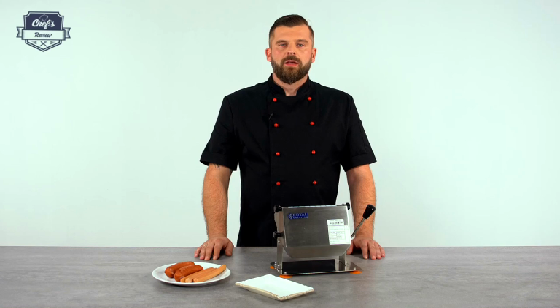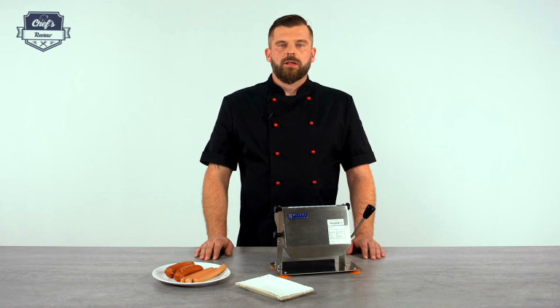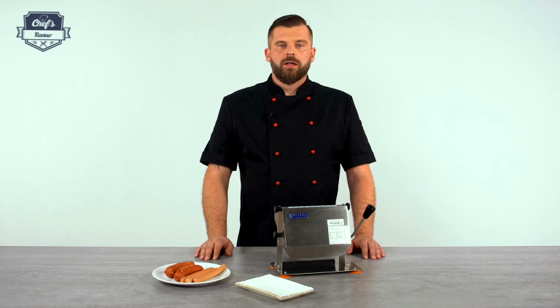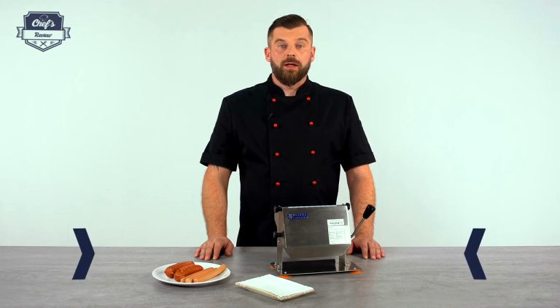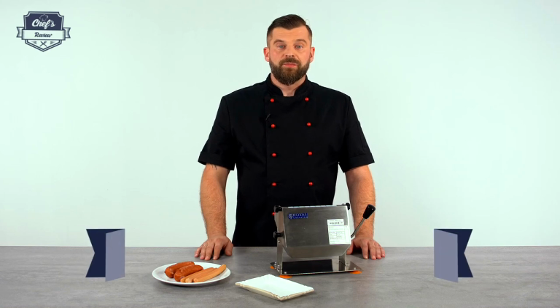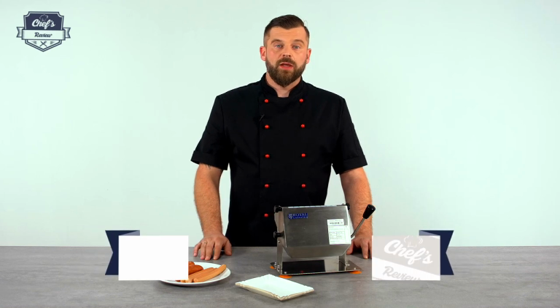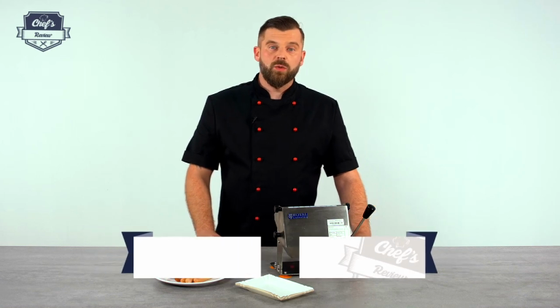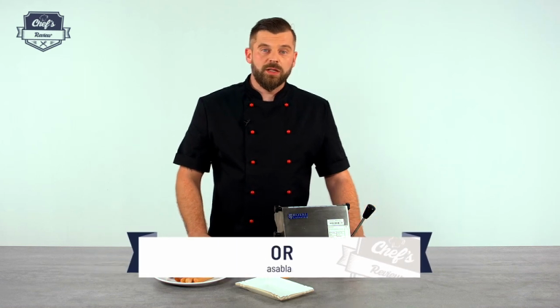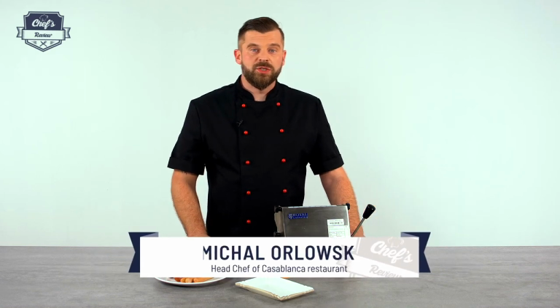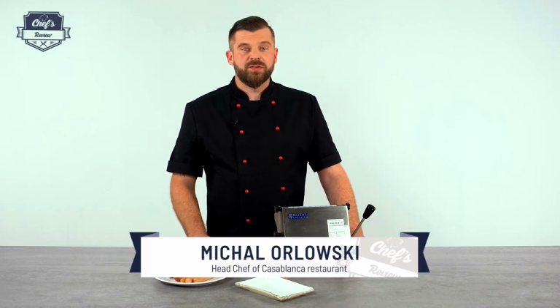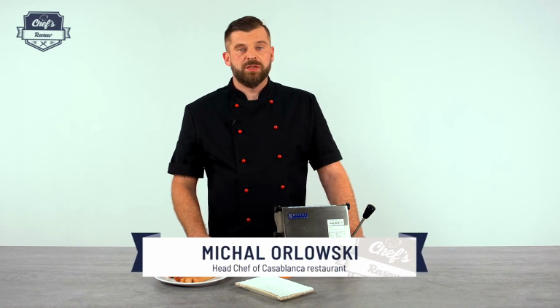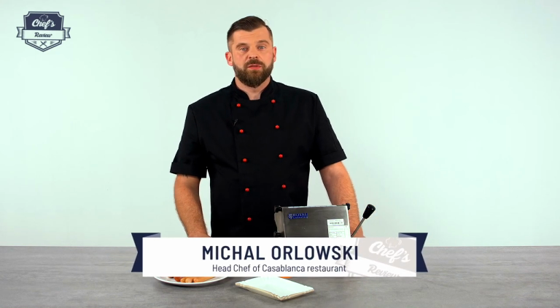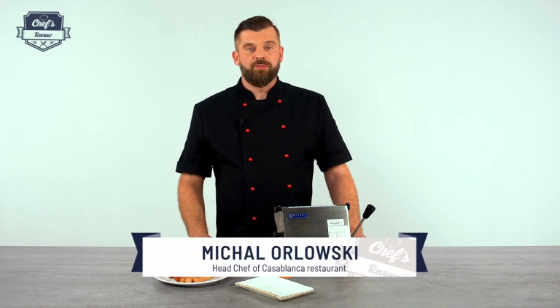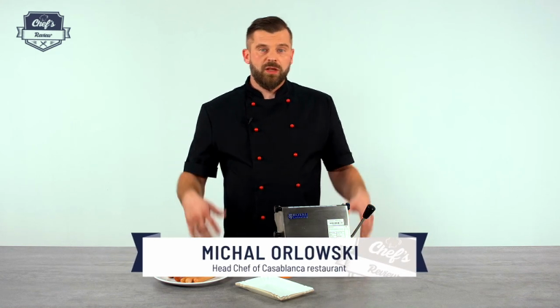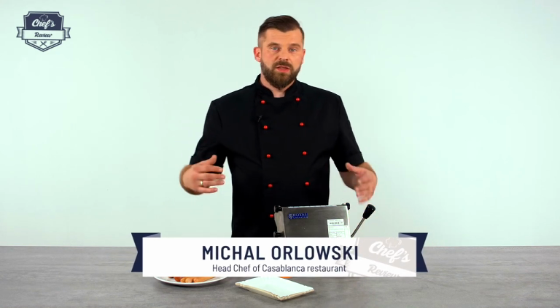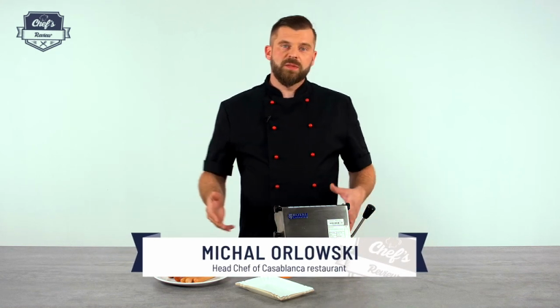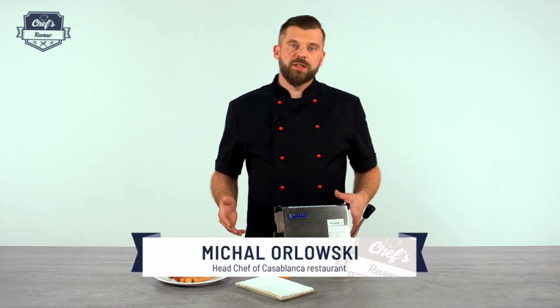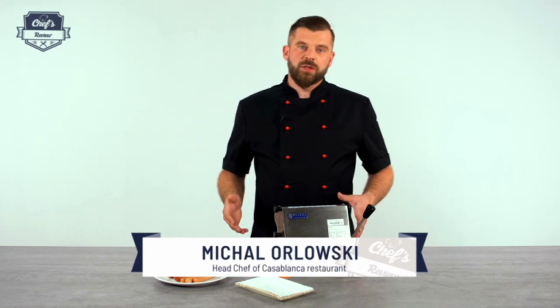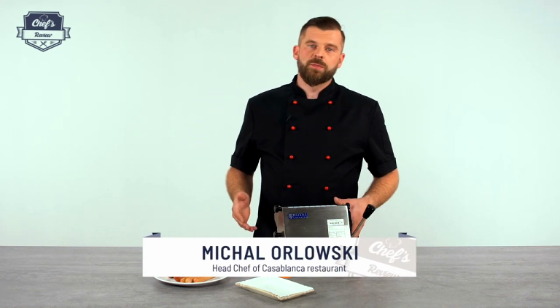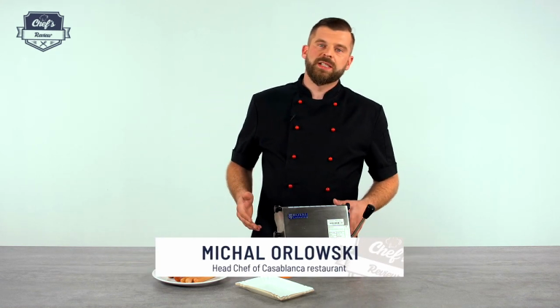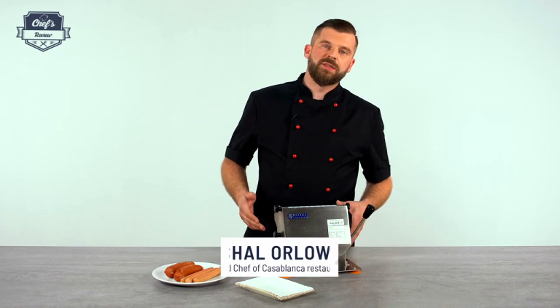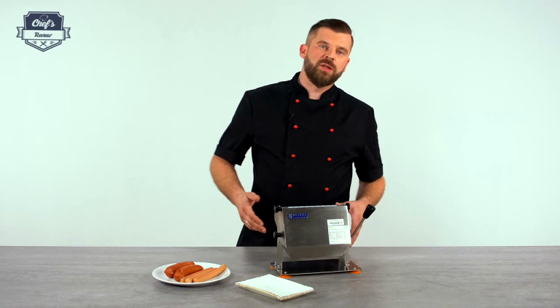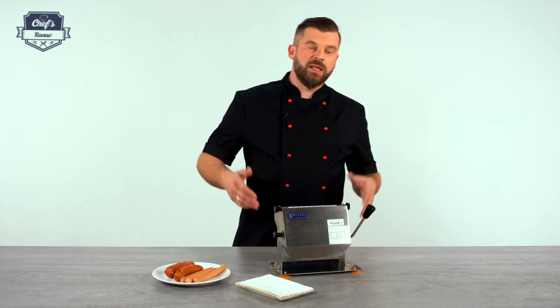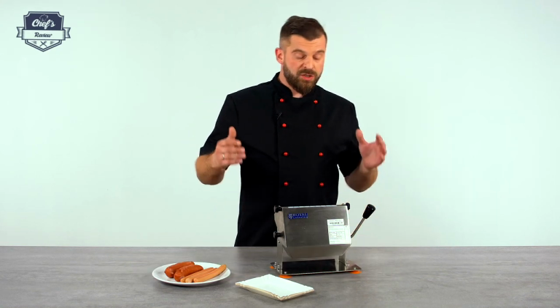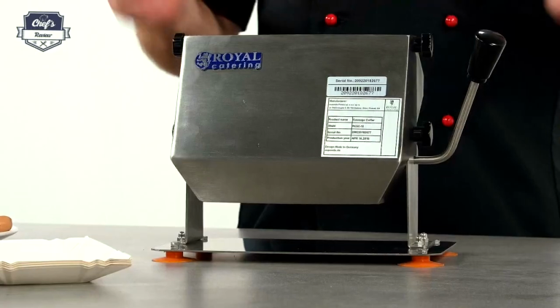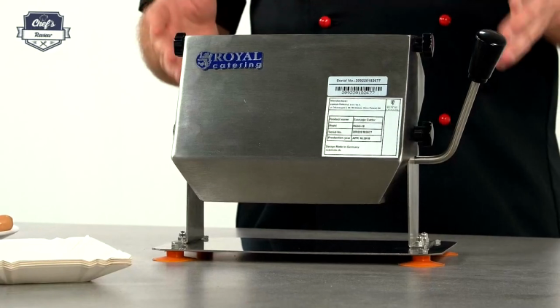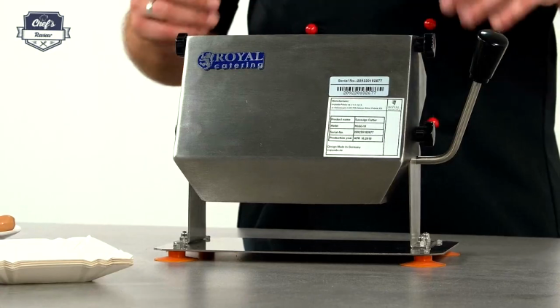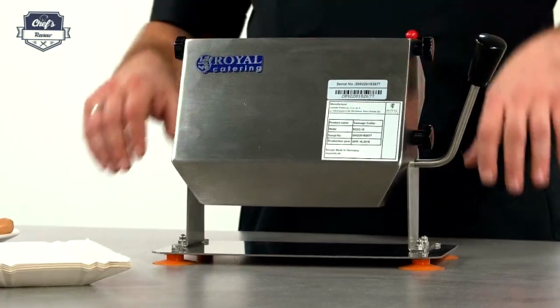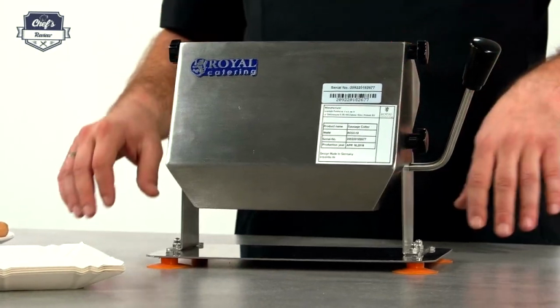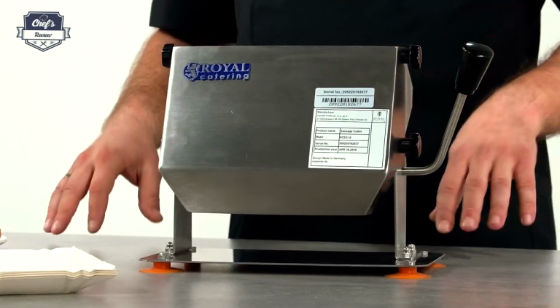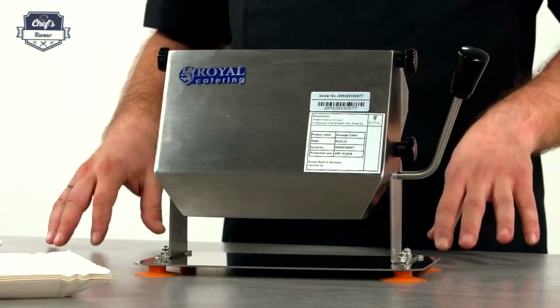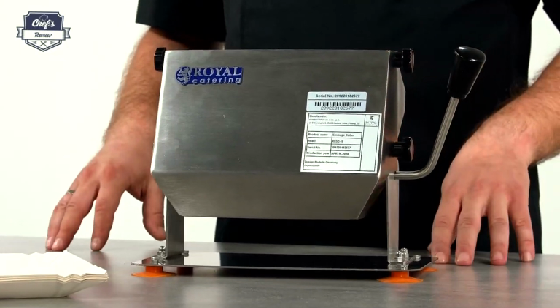Hi and welcome to ChefsReview. In this episode I want to present to you a sausage cutter from Royal Catering.